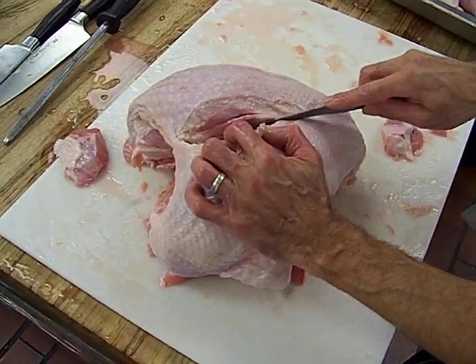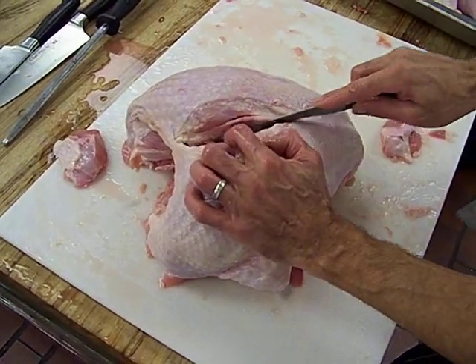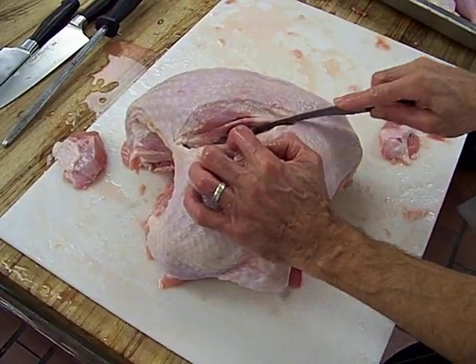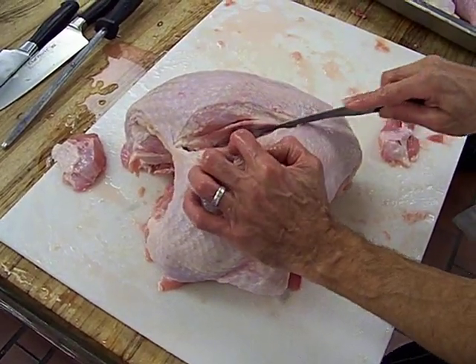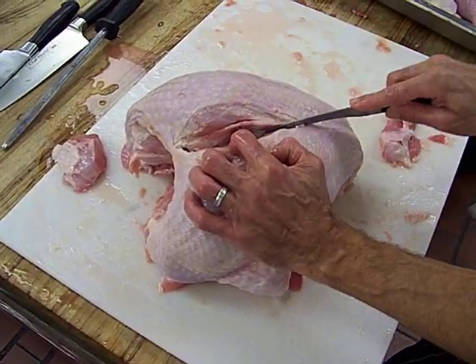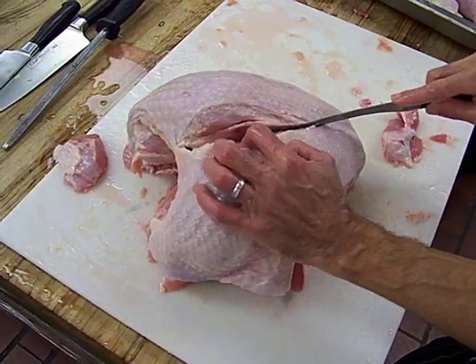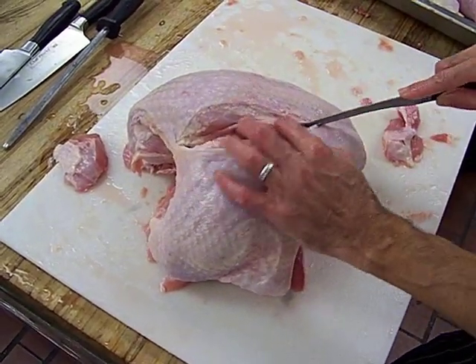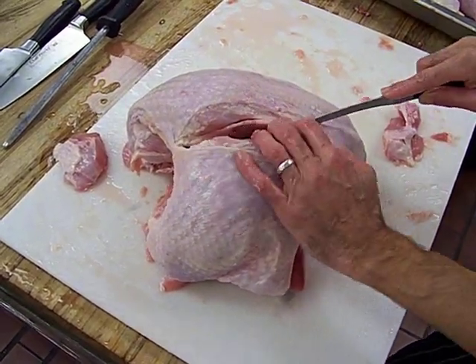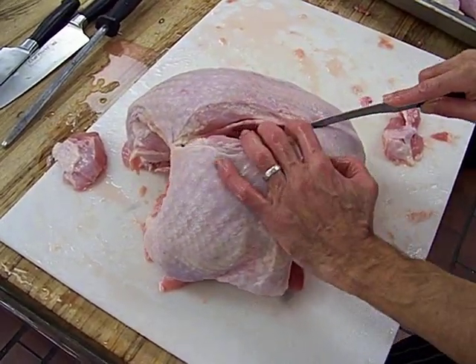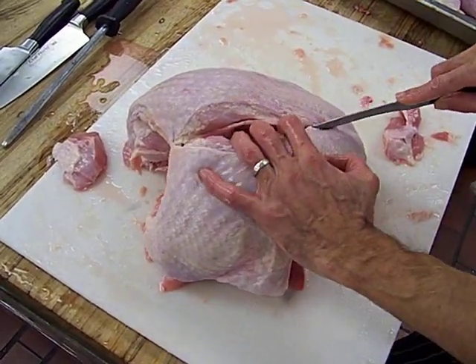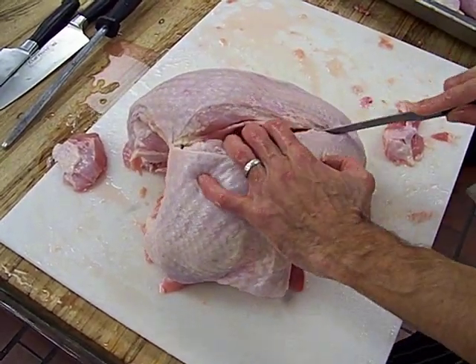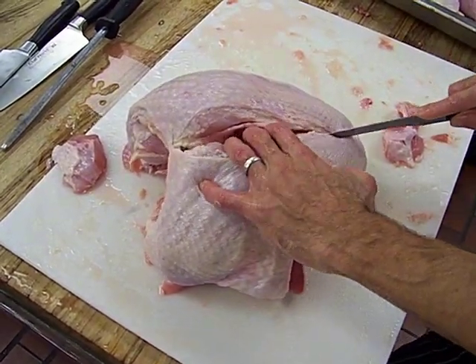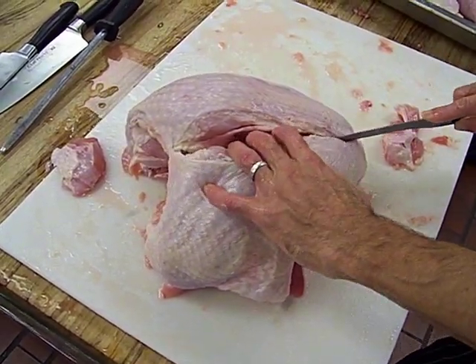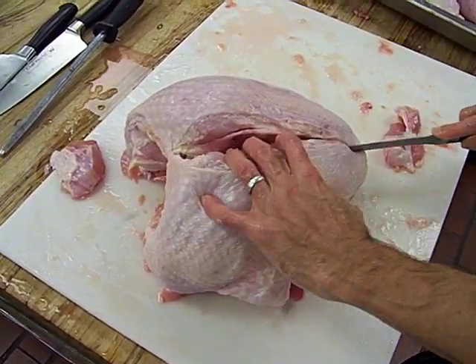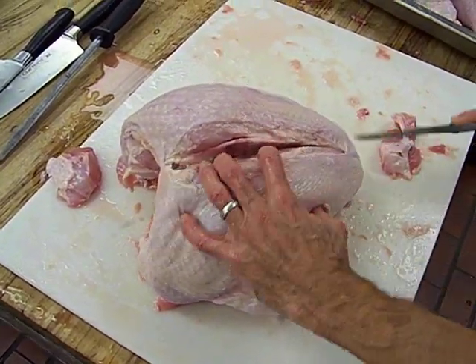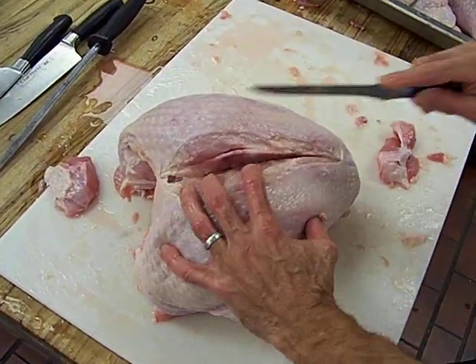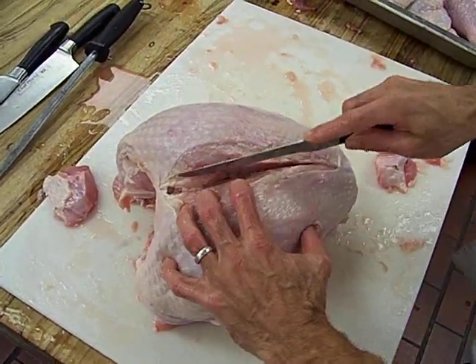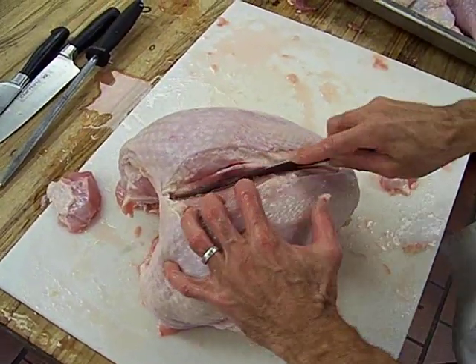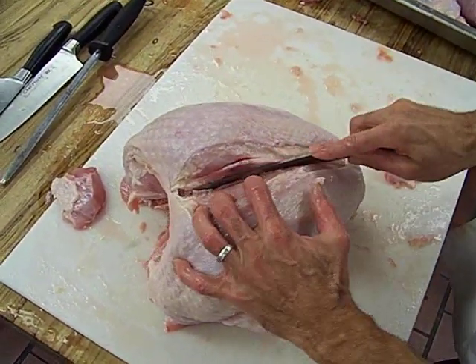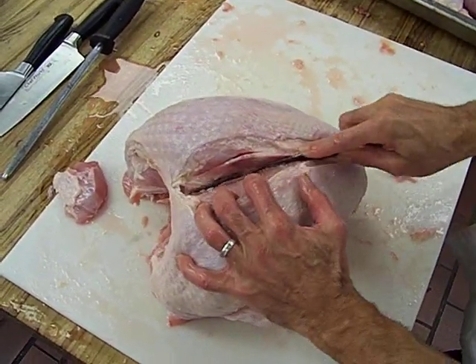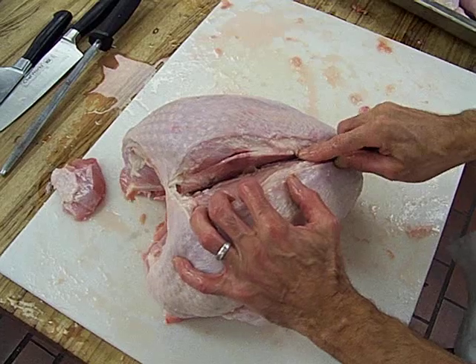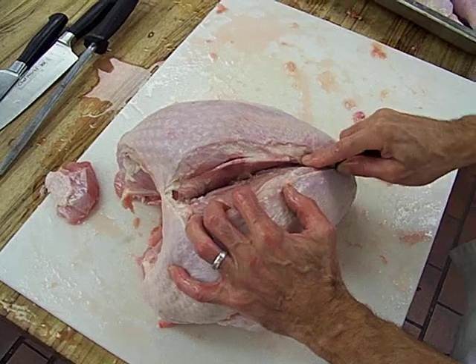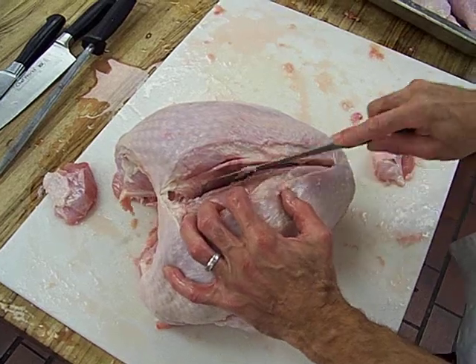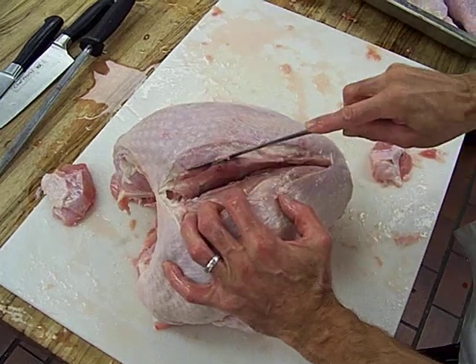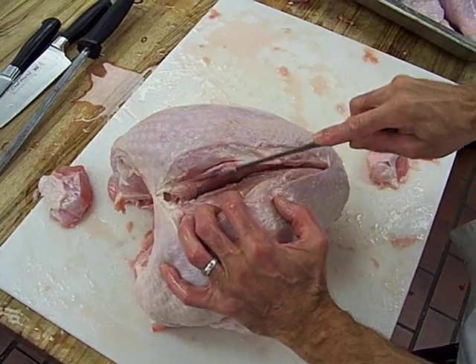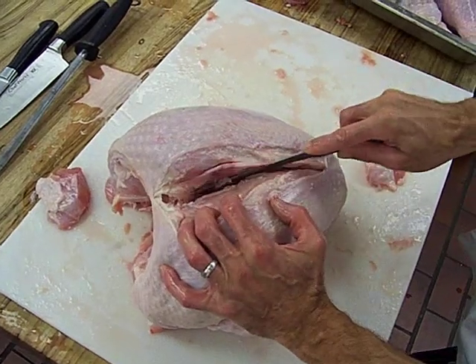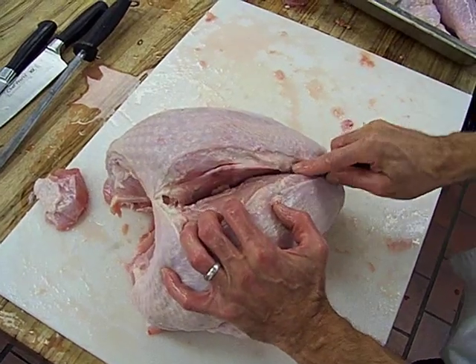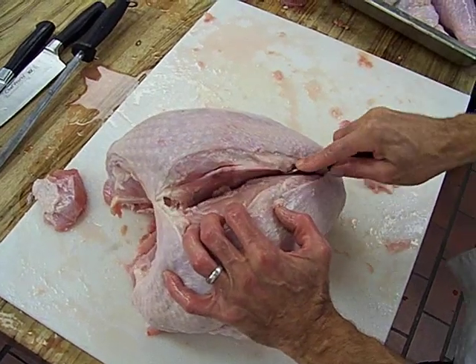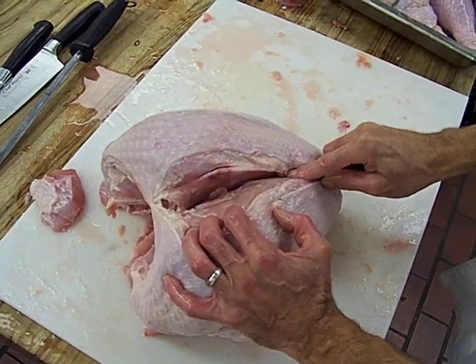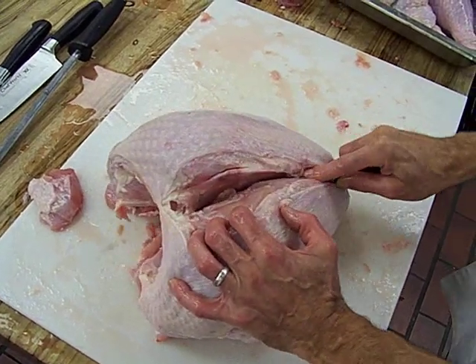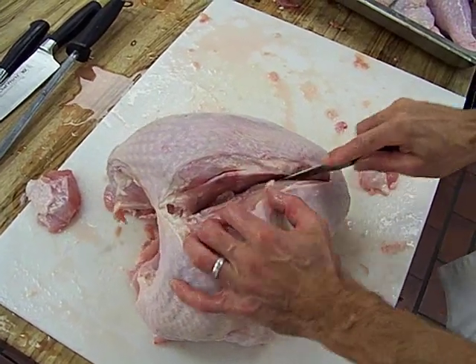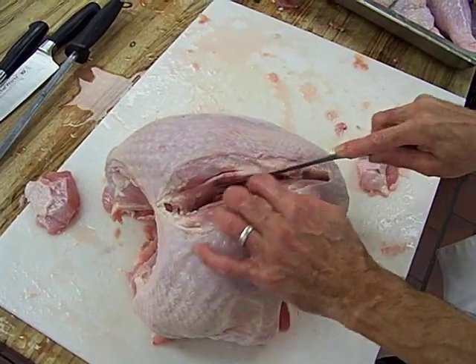Down, down, down, using just the tip. And then I'm swooping it against the keel bone.